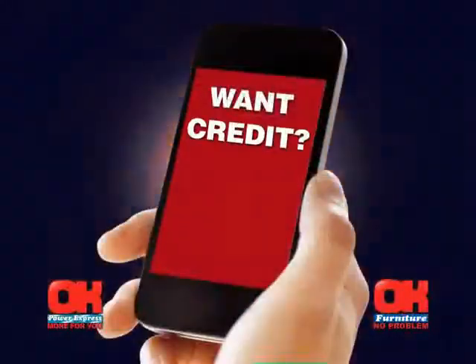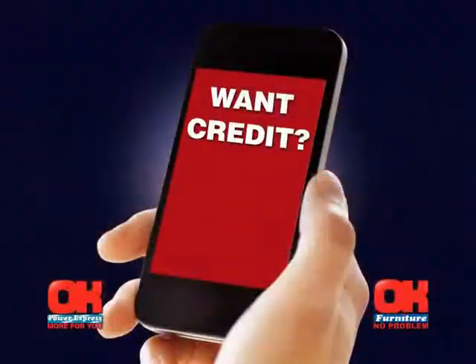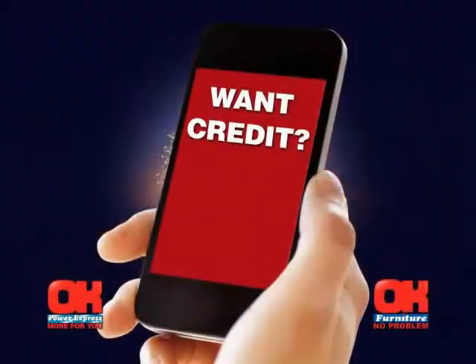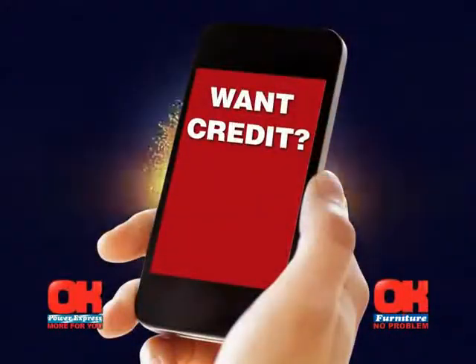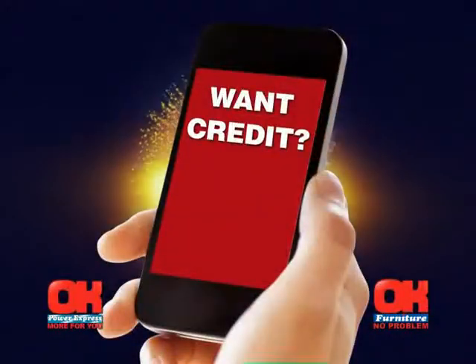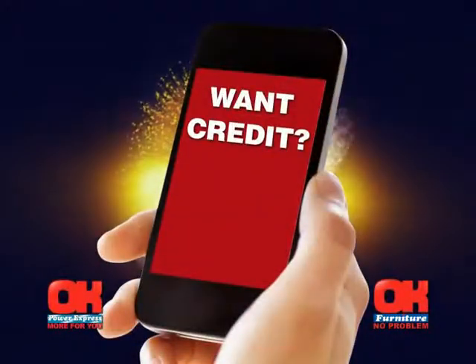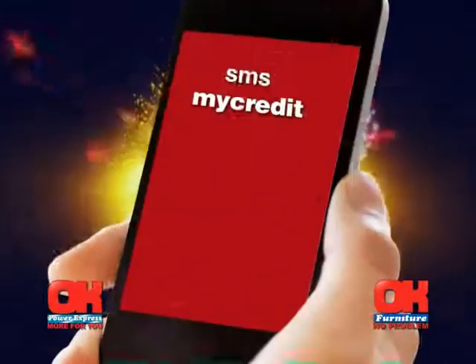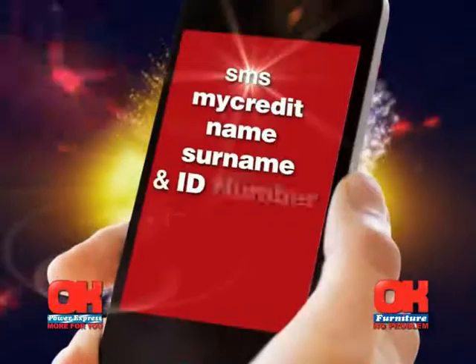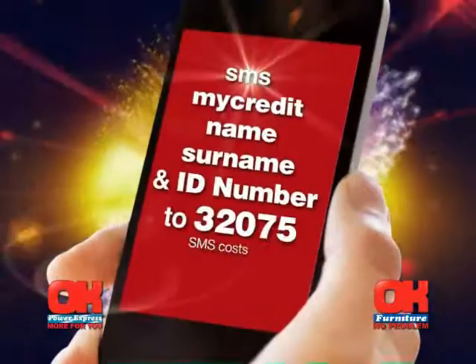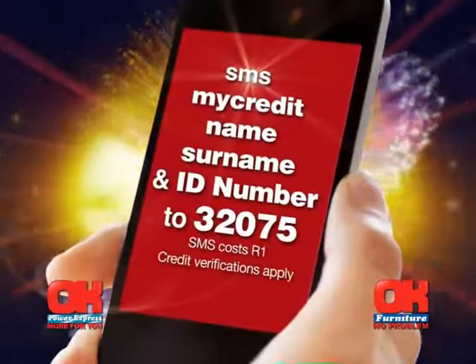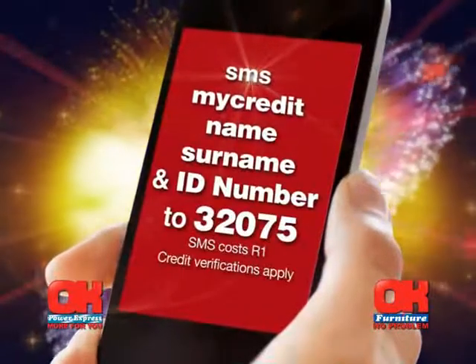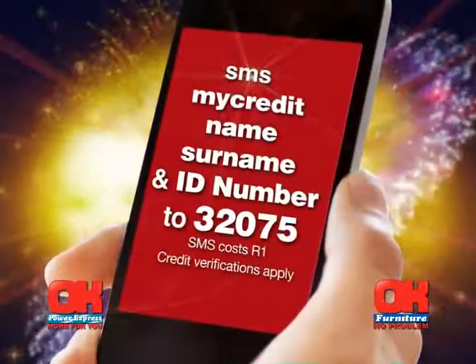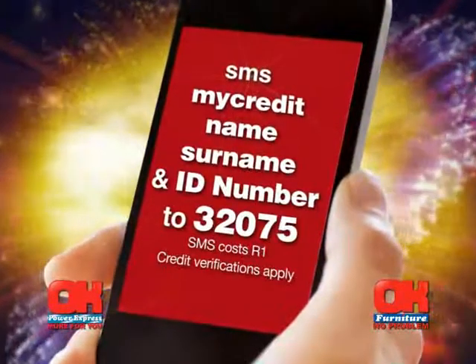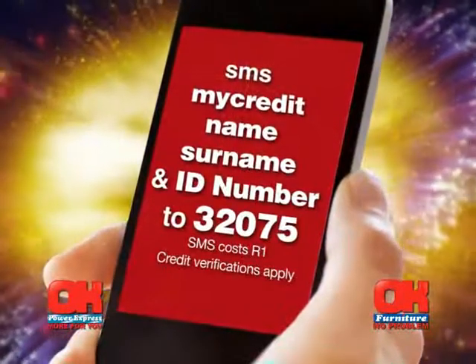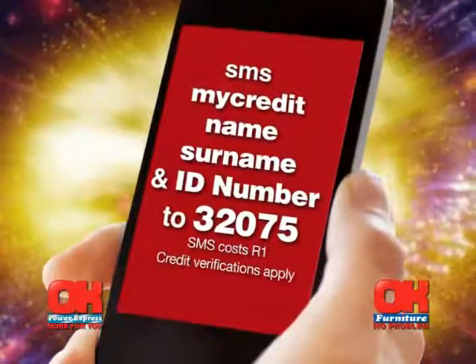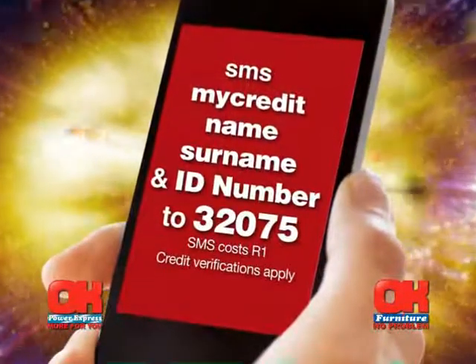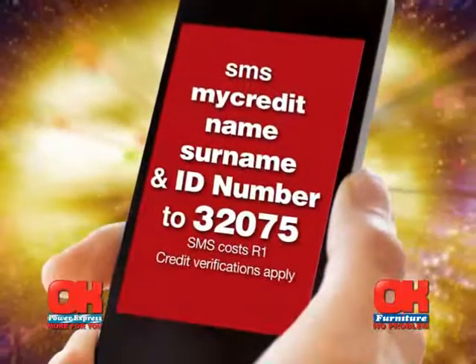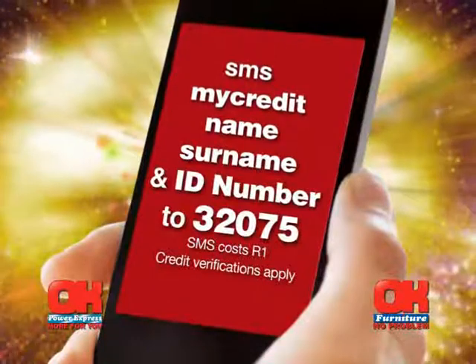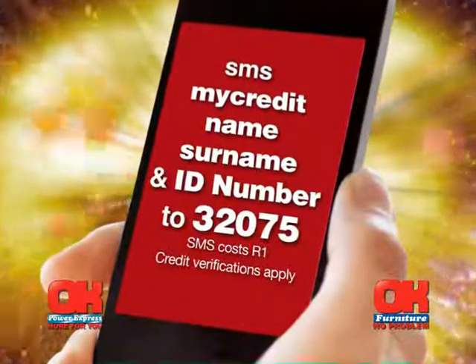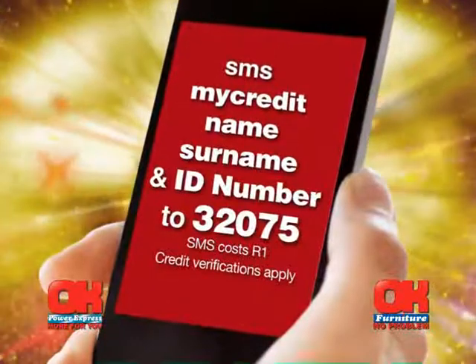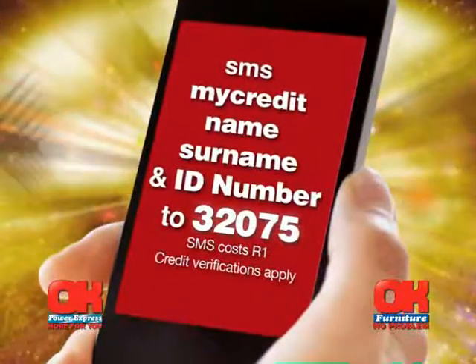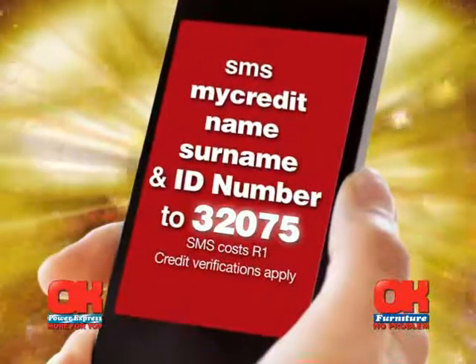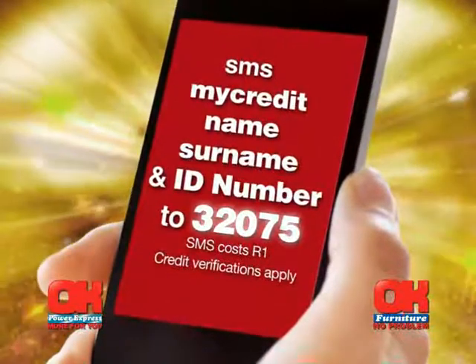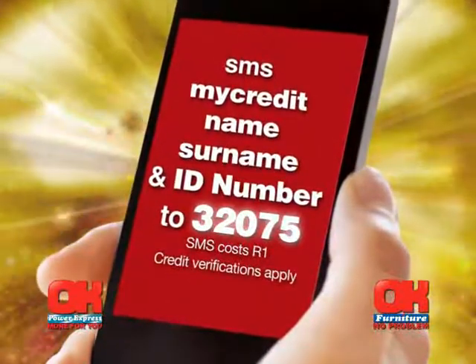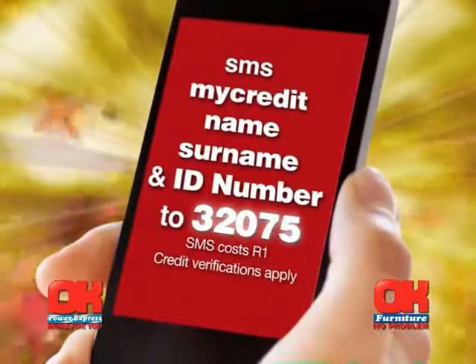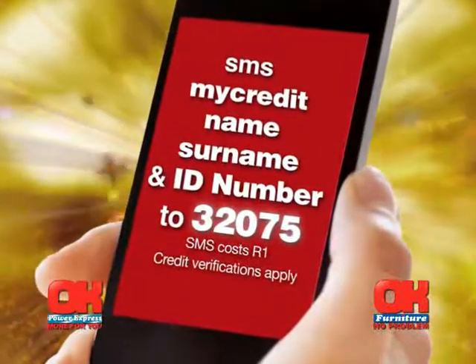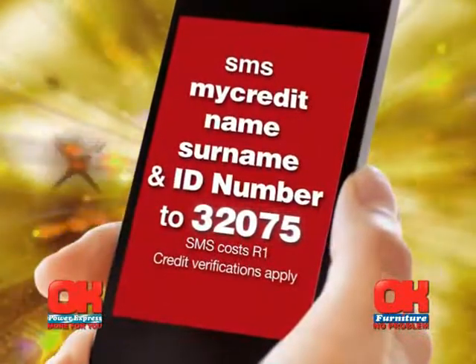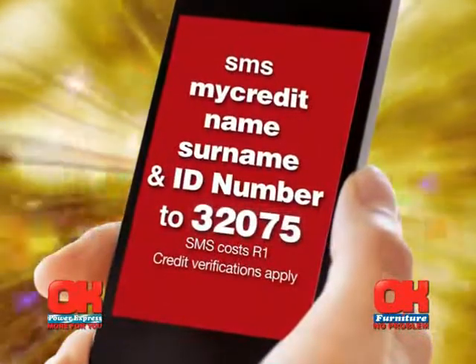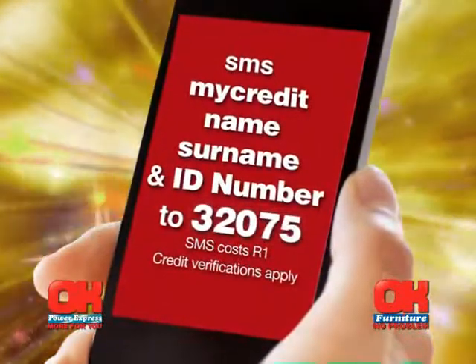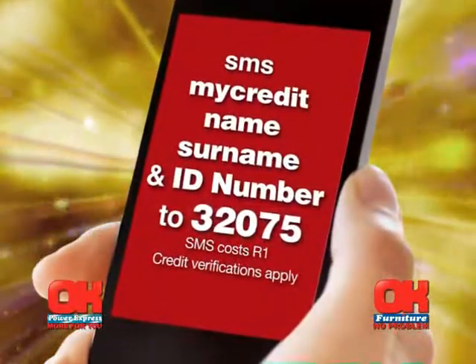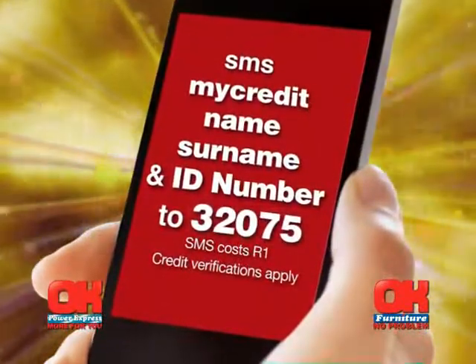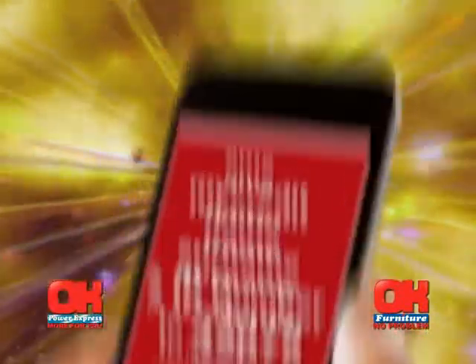Want credit? No problem. SMS 'my credit', your name, surname and ID number to 32075 to see if you qualify.